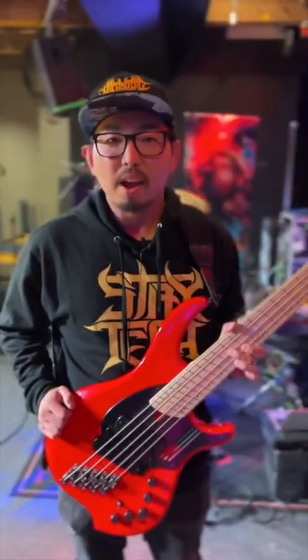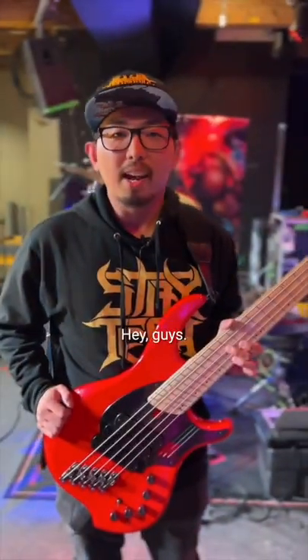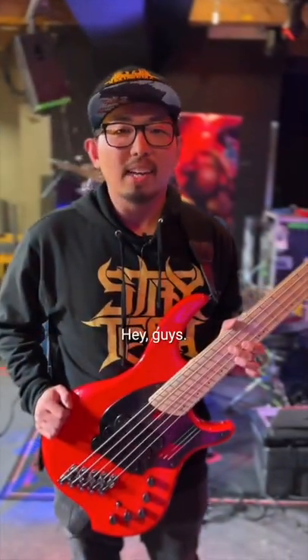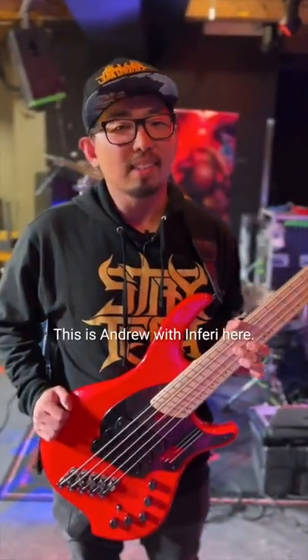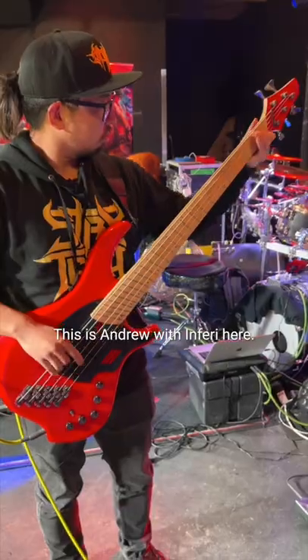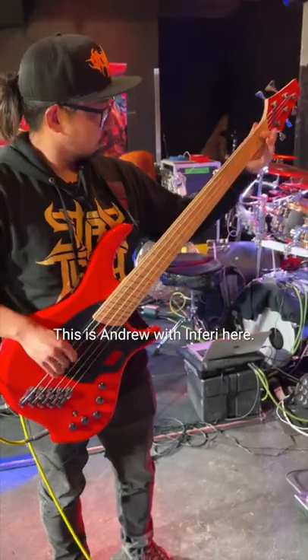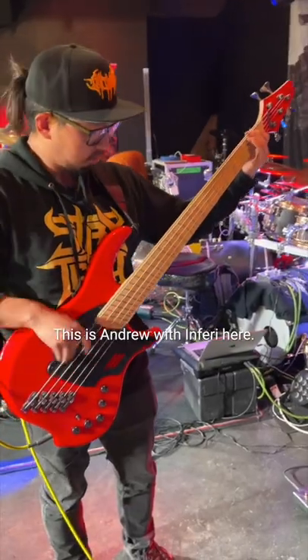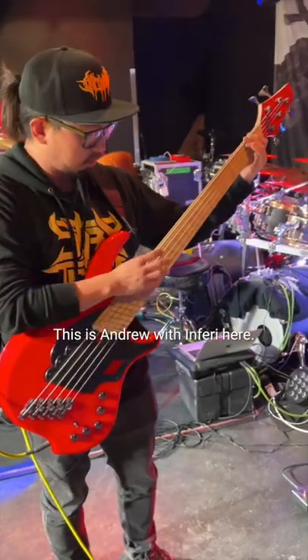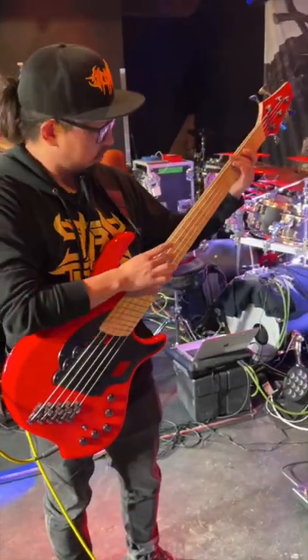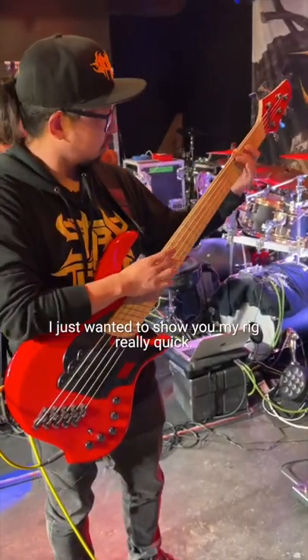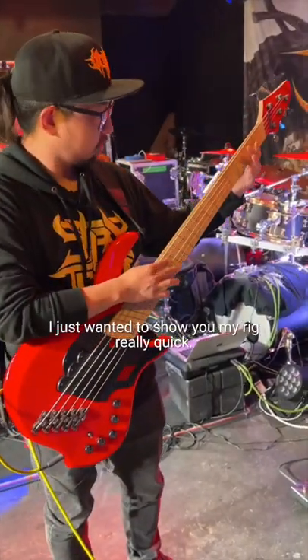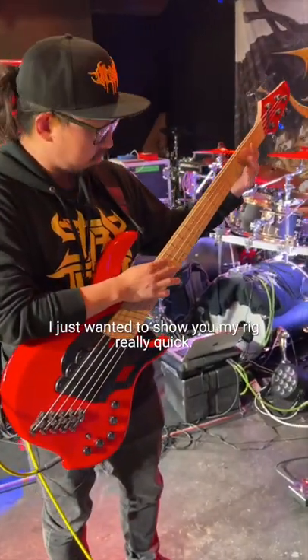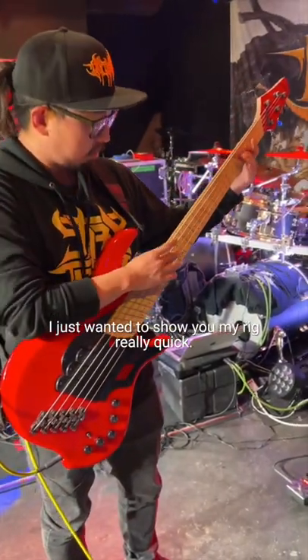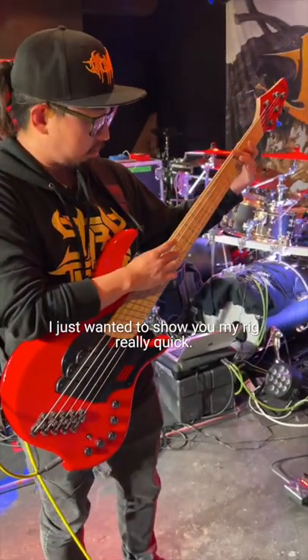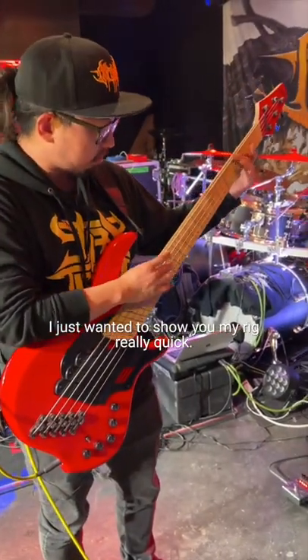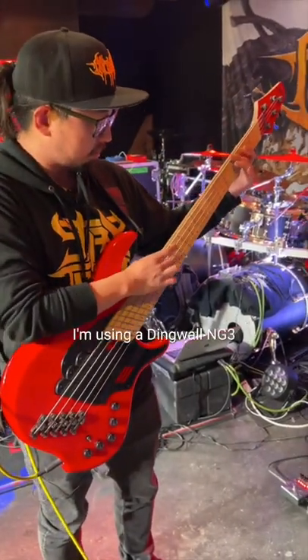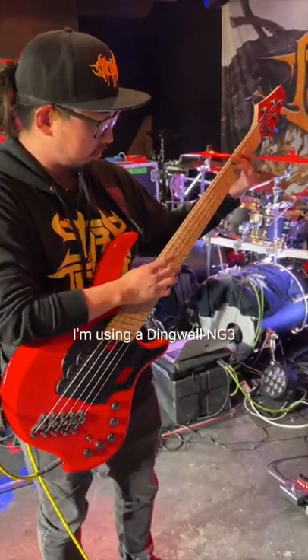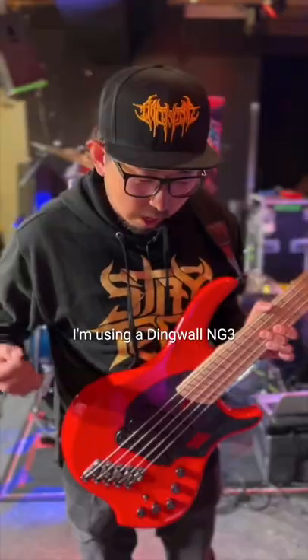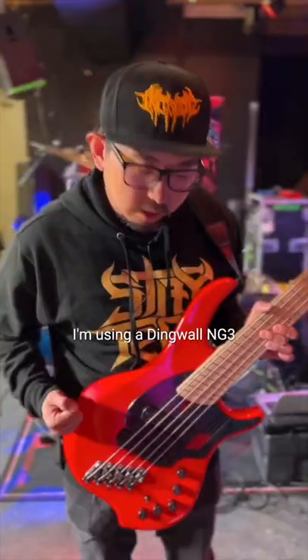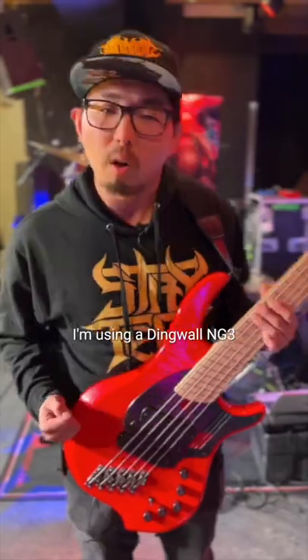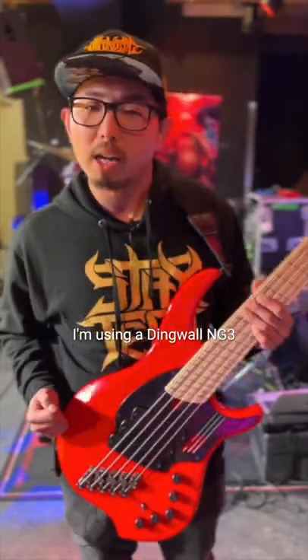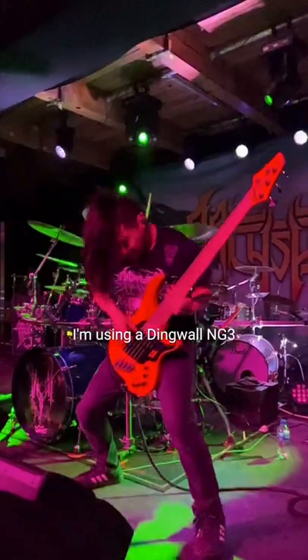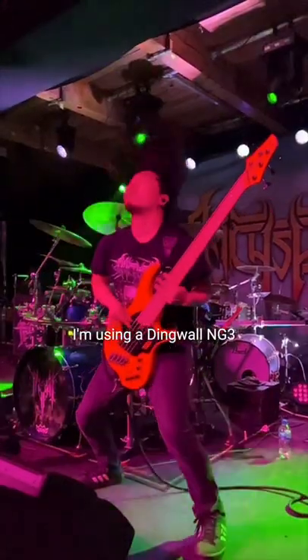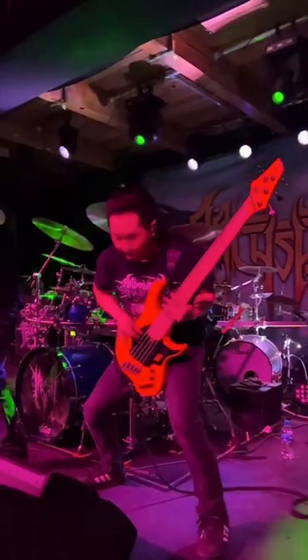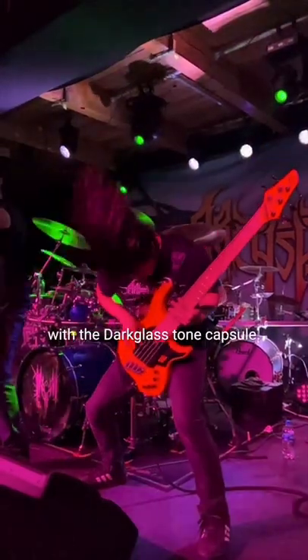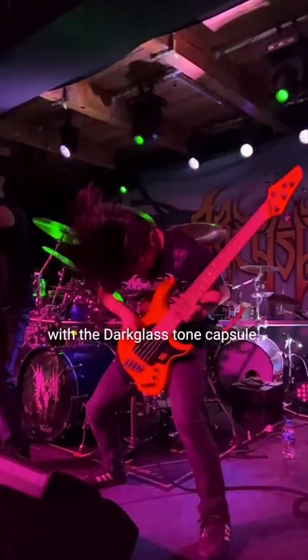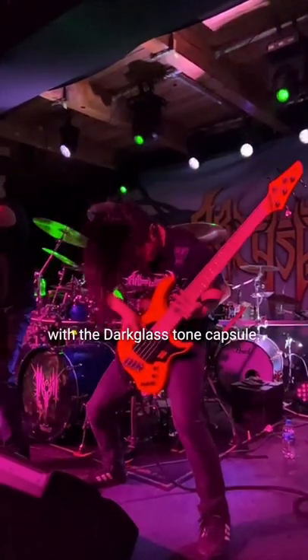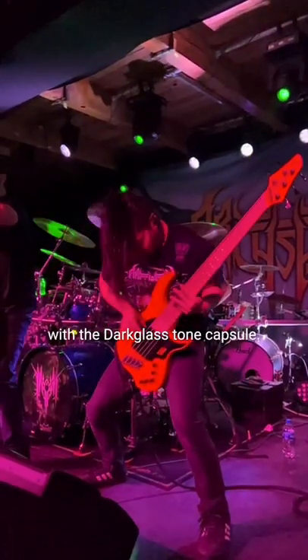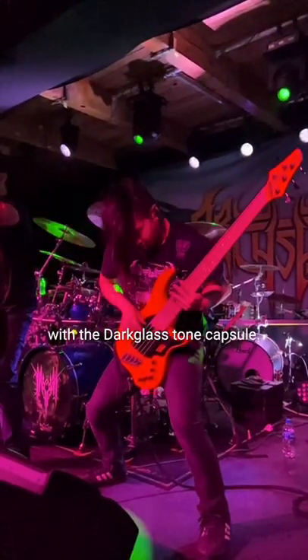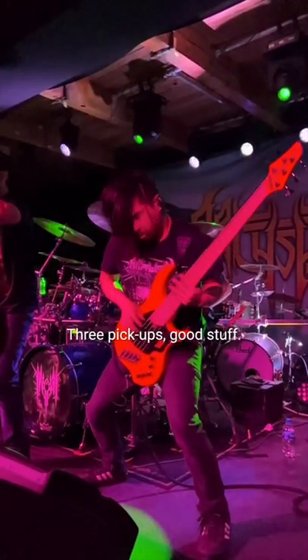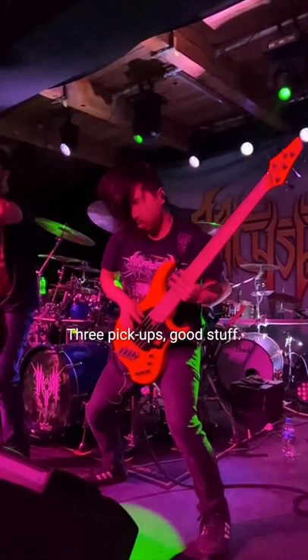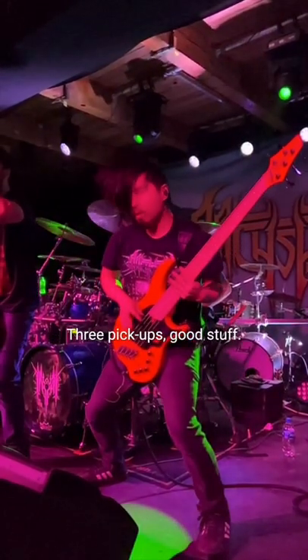Hey guys, this is Andrew with Inferi here. I just wanted to show you my rig real quick. I'm using a Dingwall NG3 with the Darkglass tone capsule, three pickups — good stuff.